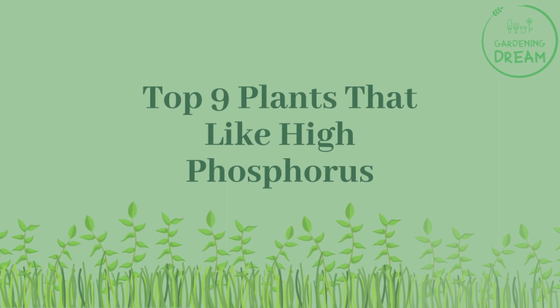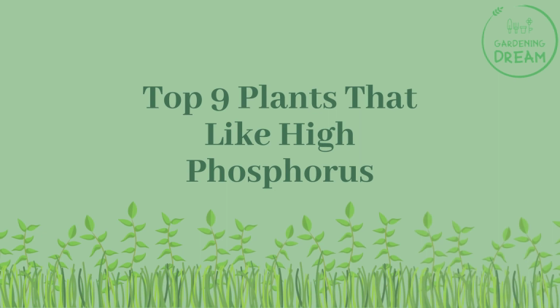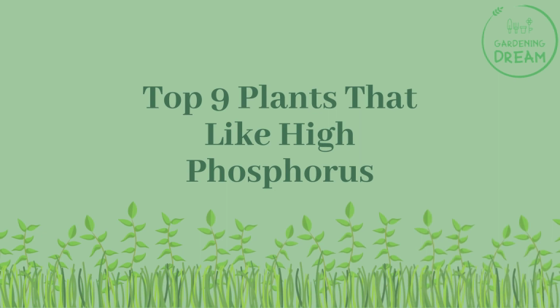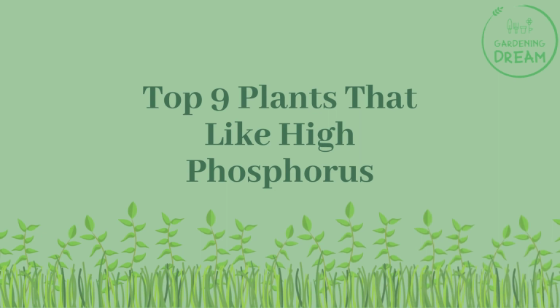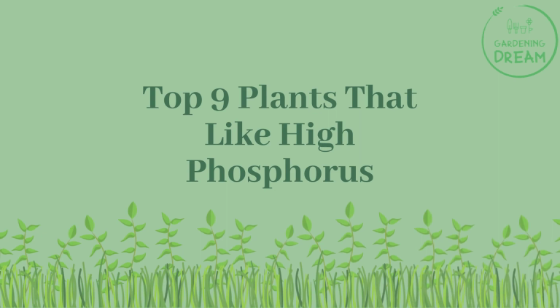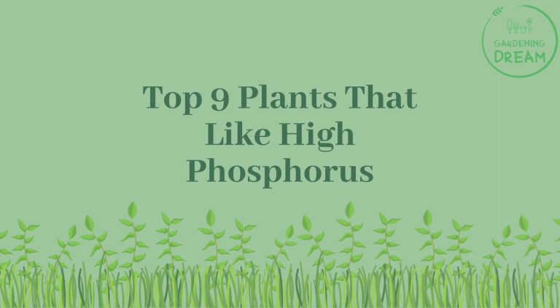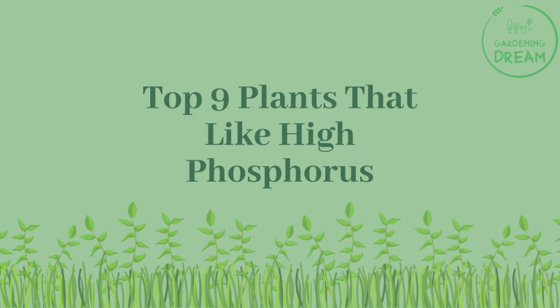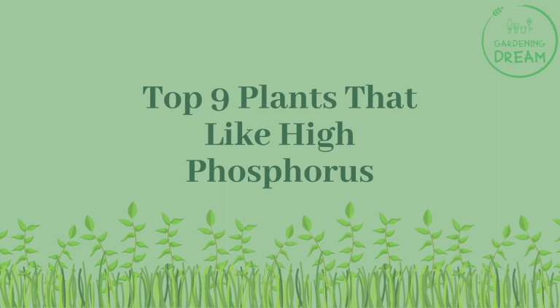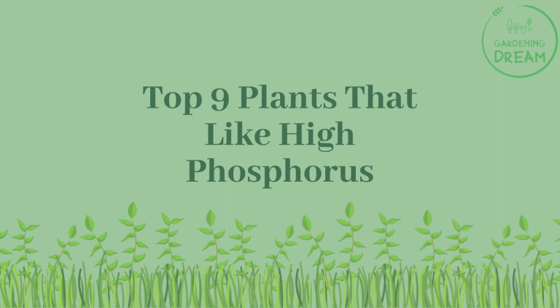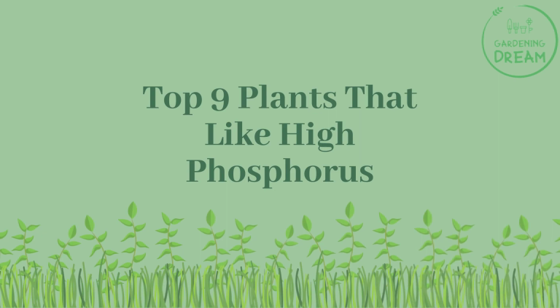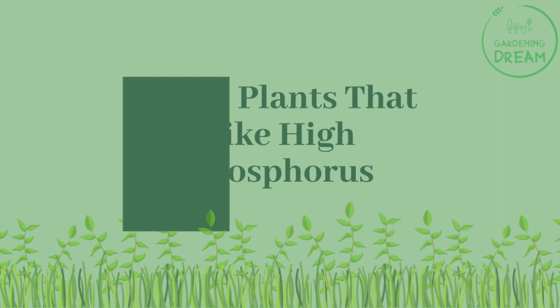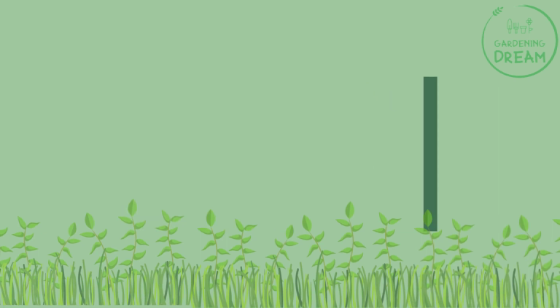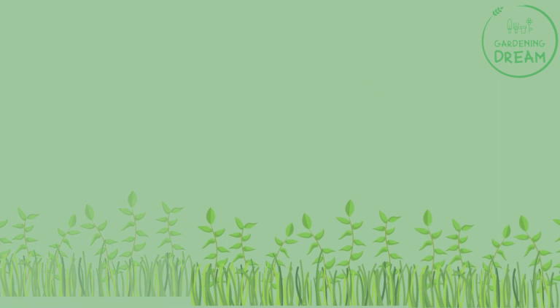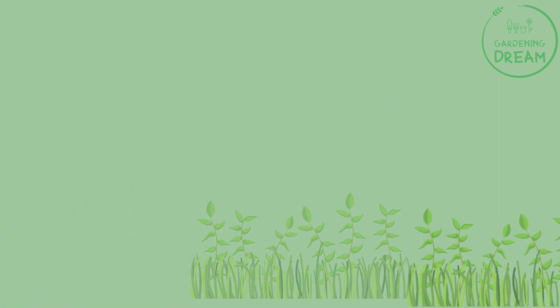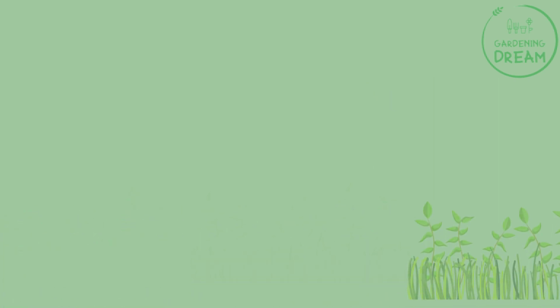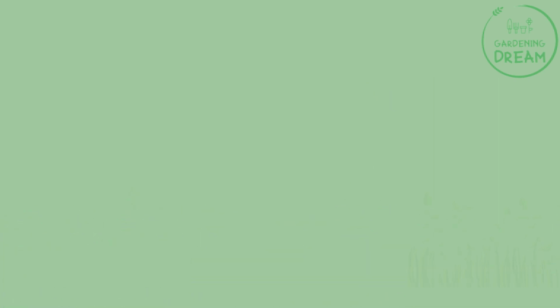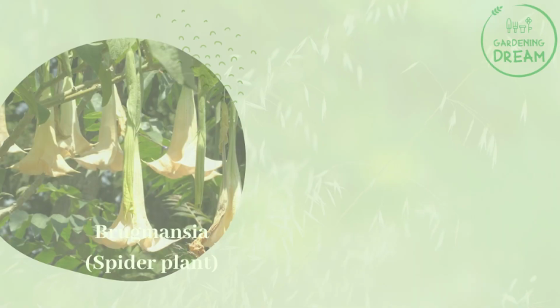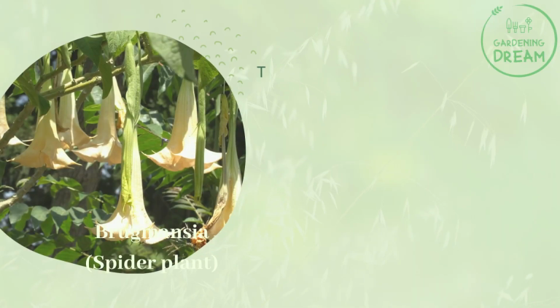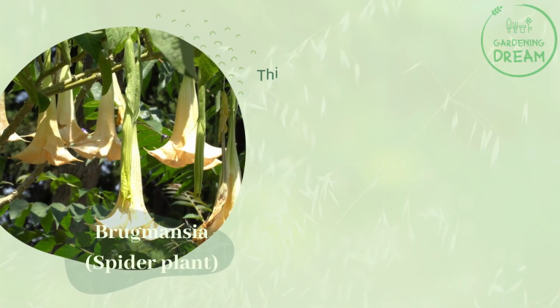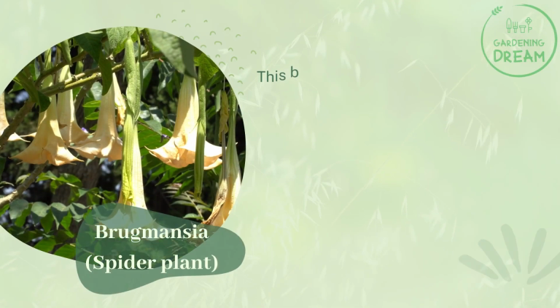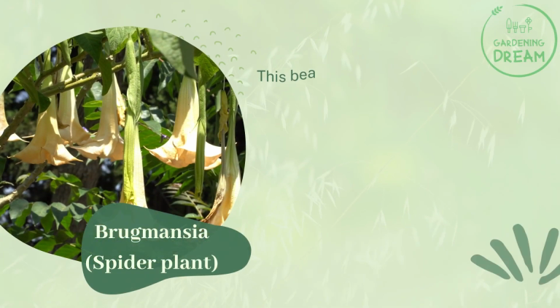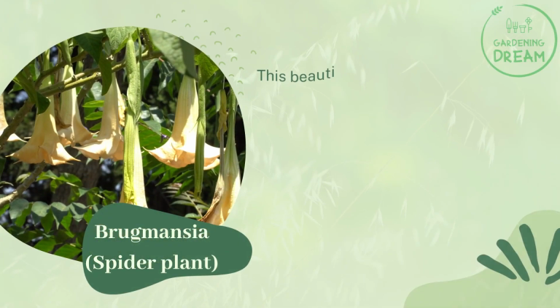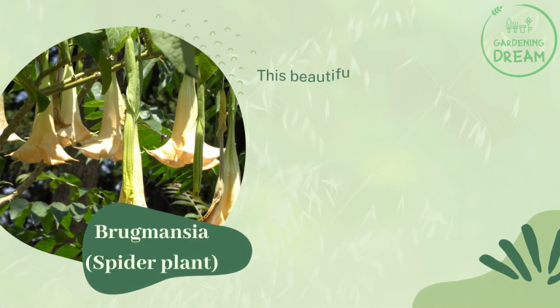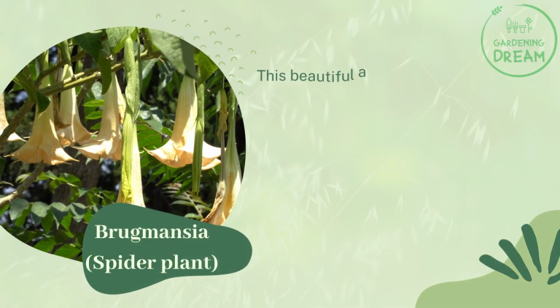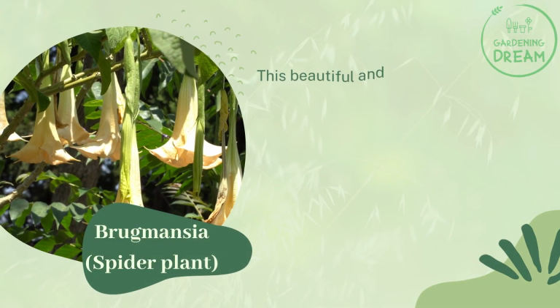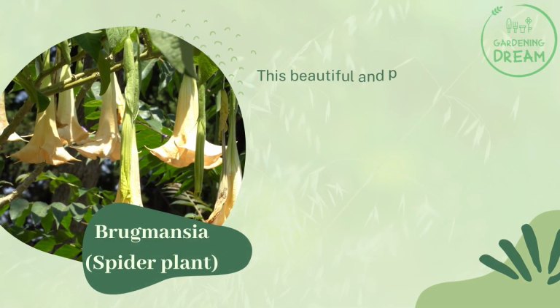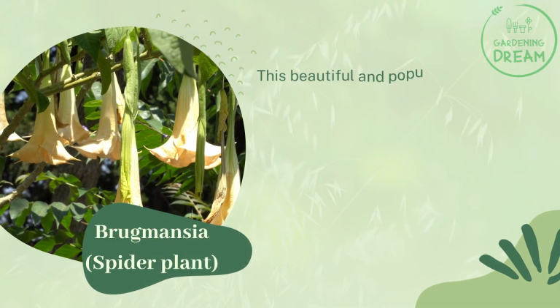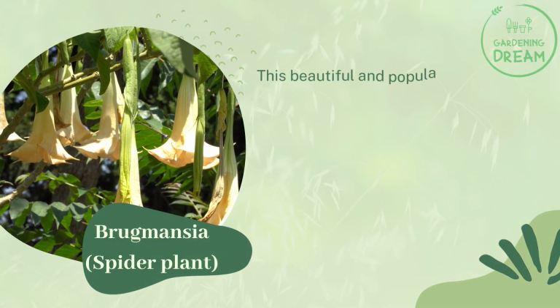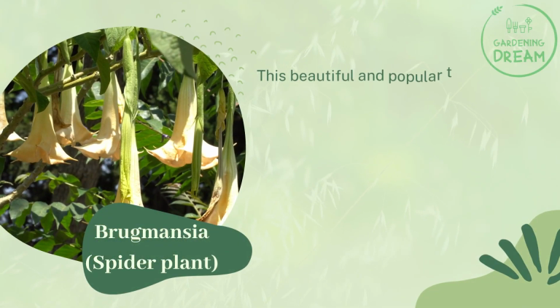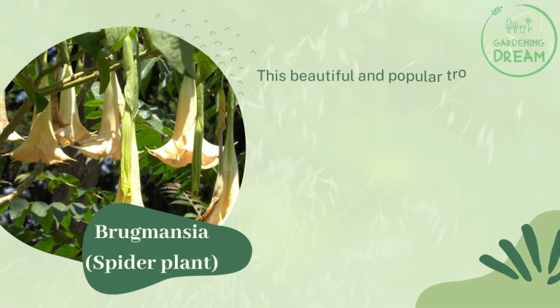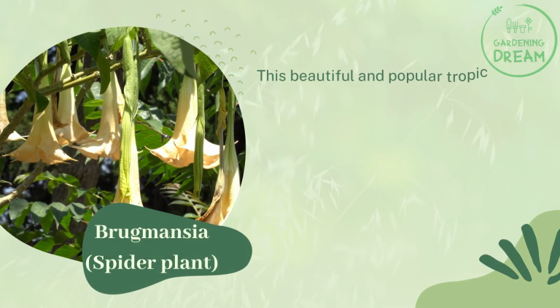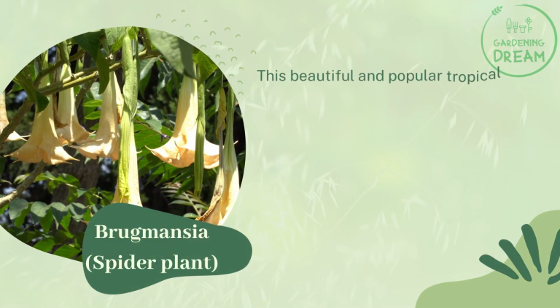Top 9 Plants That Like High Phosphorus. Number one: Brugmansia. Number two: Spider Plant.